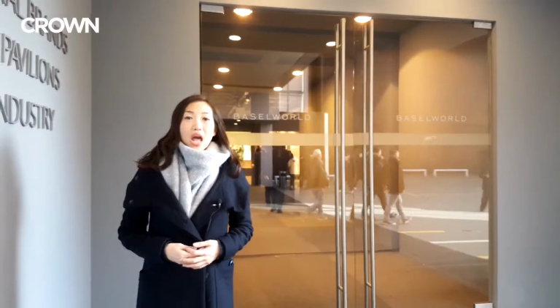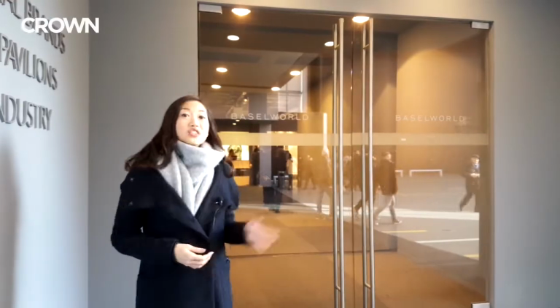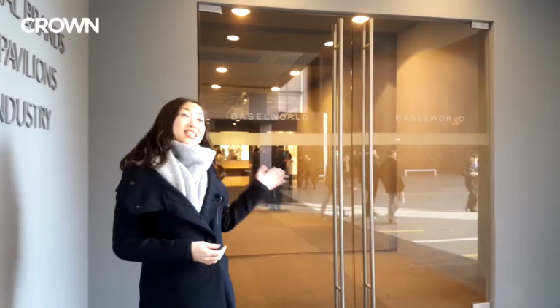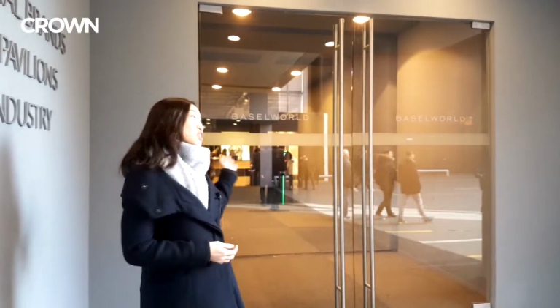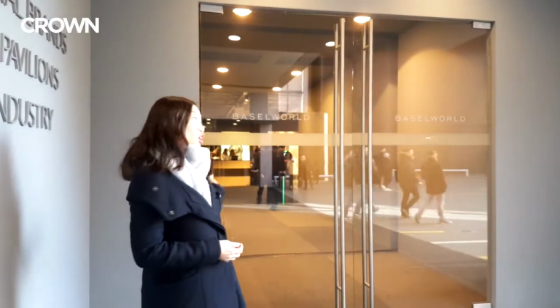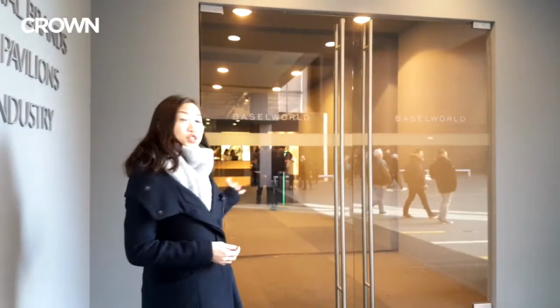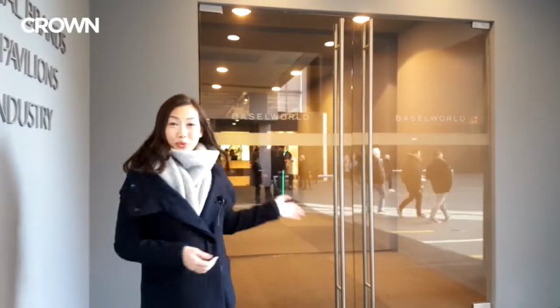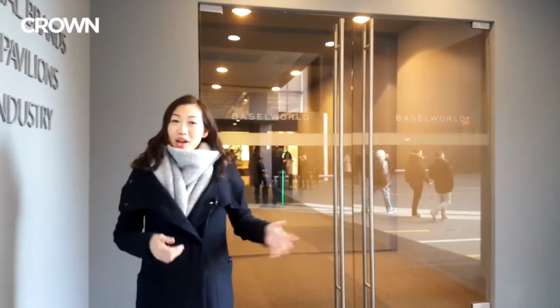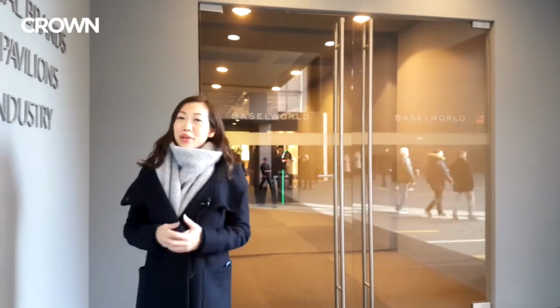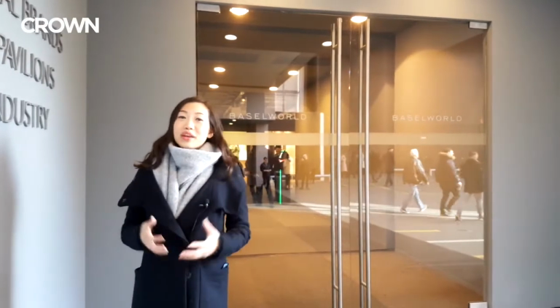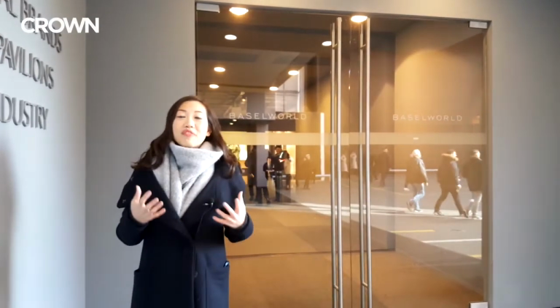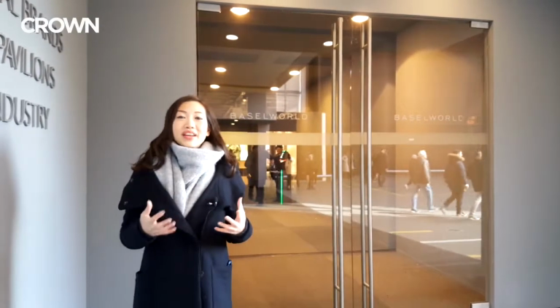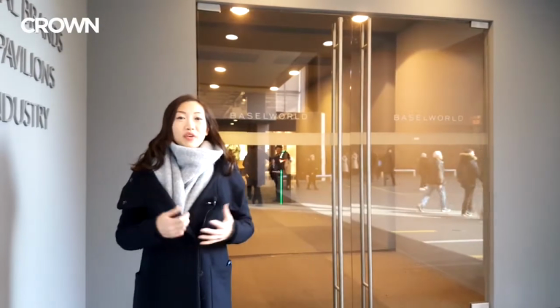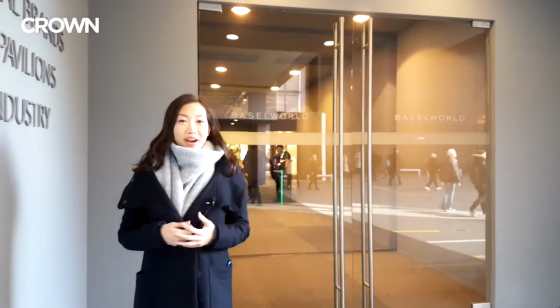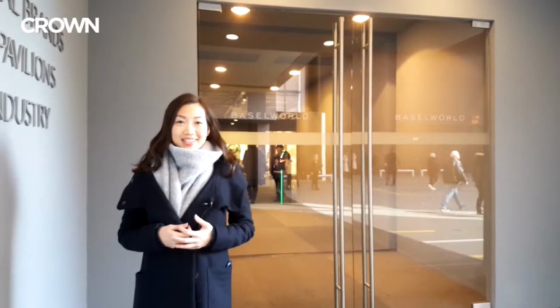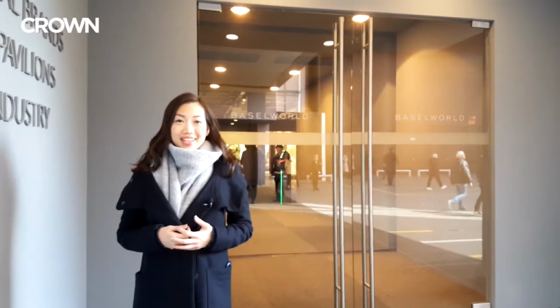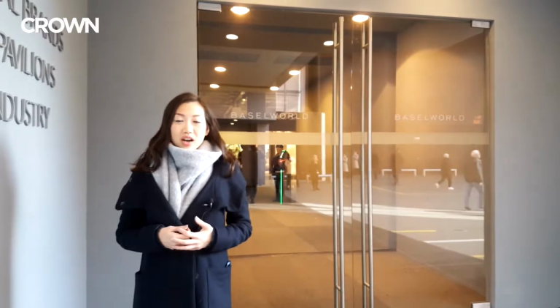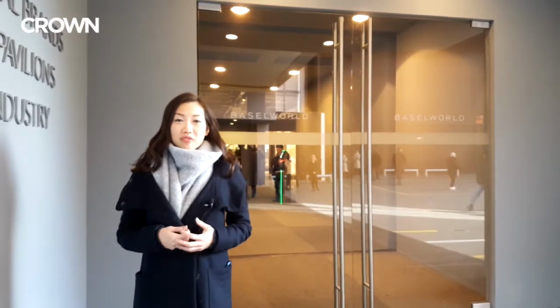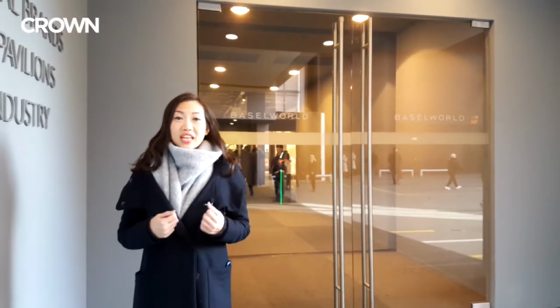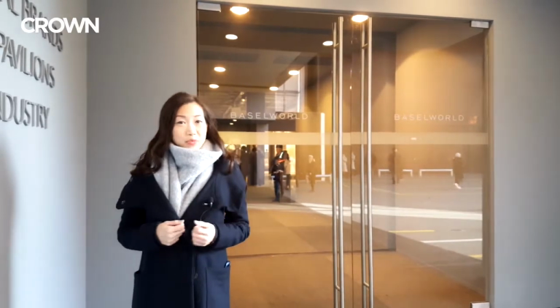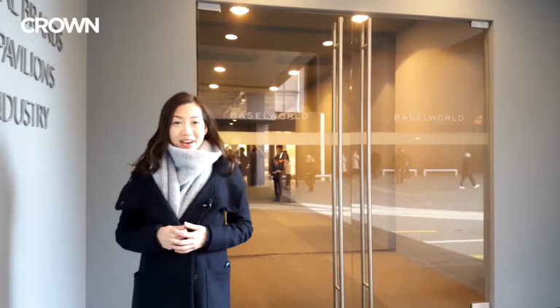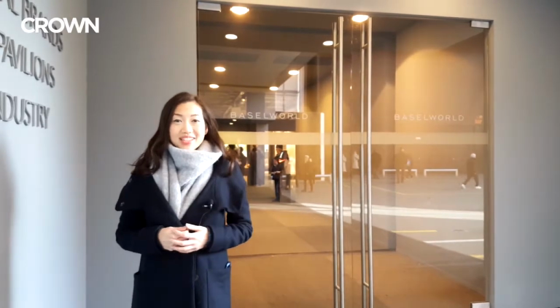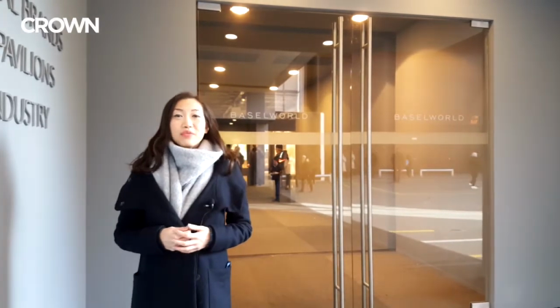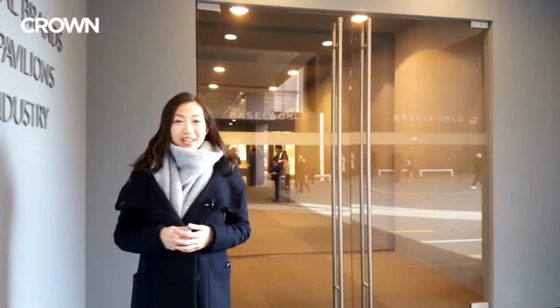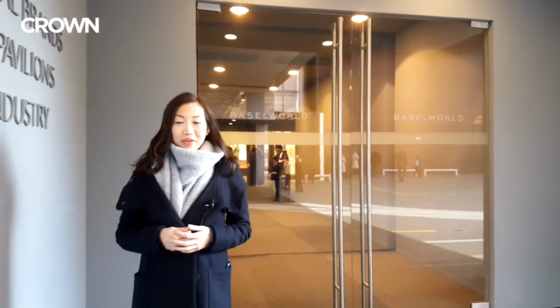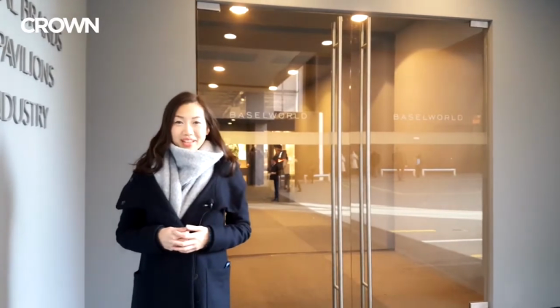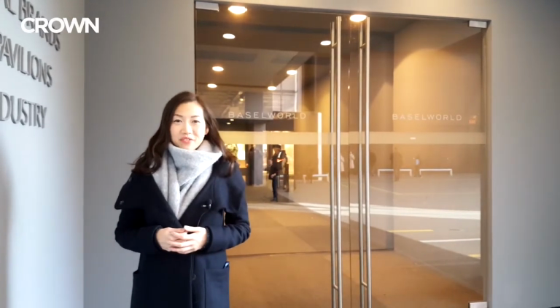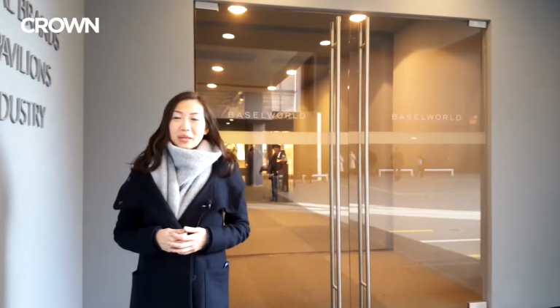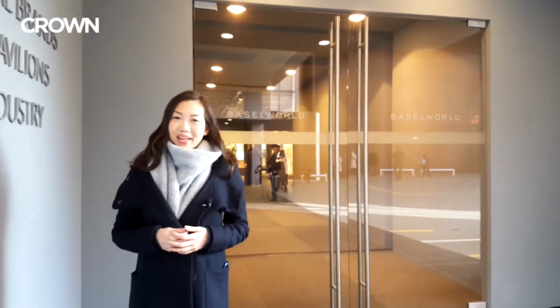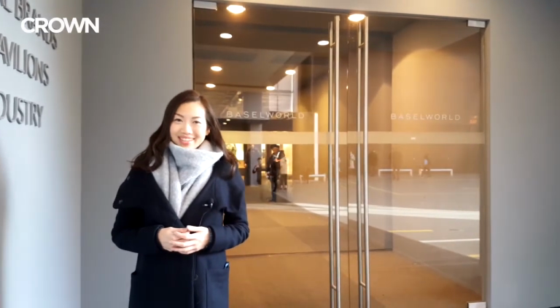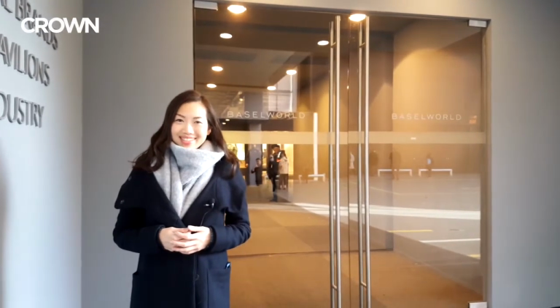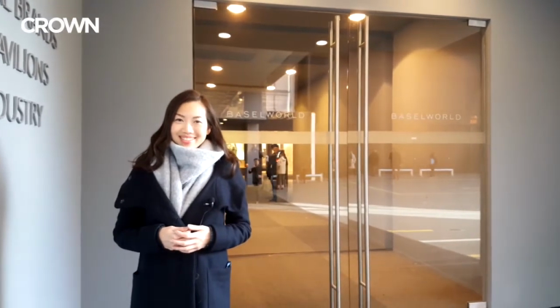So this is Hall 2, where you can find a variety of niche brands and really creative independents.